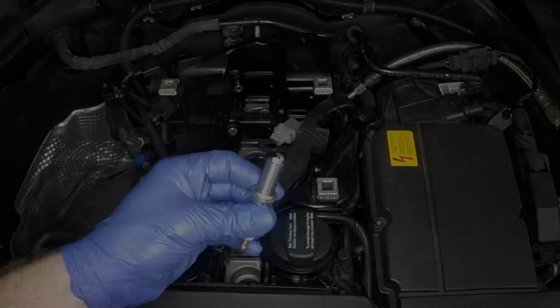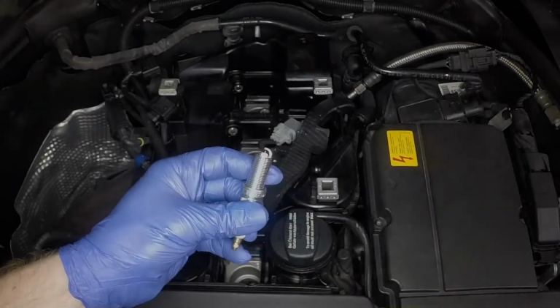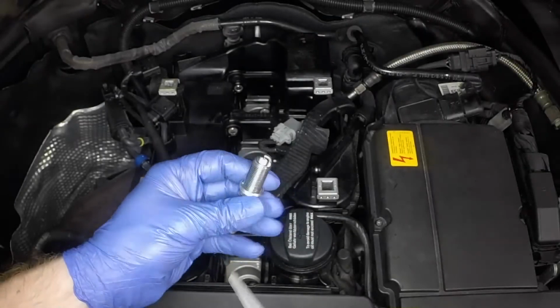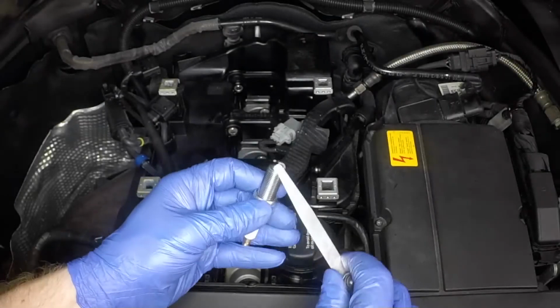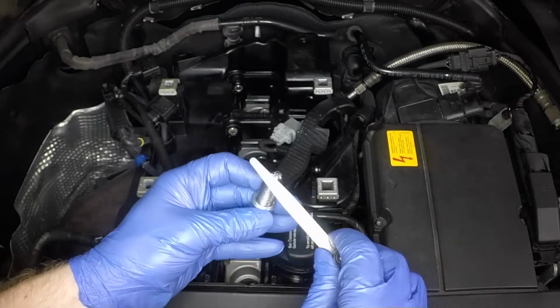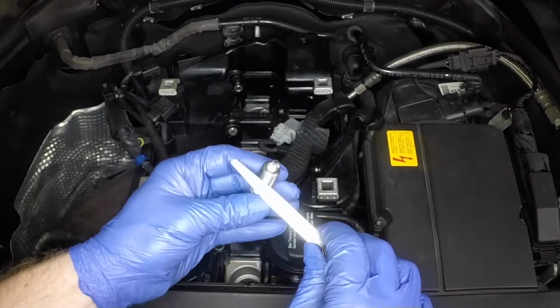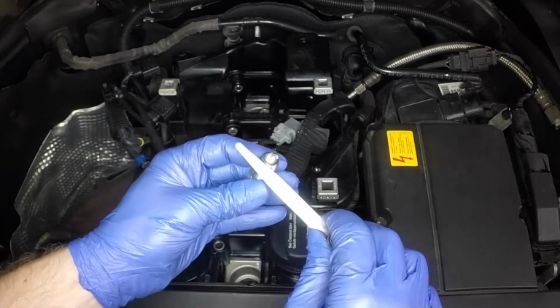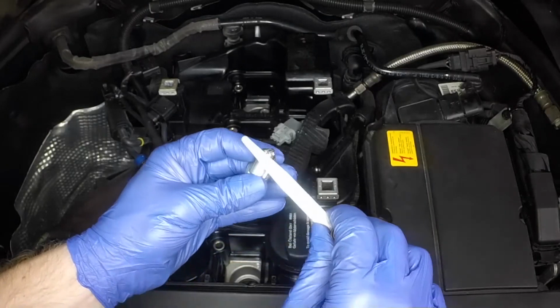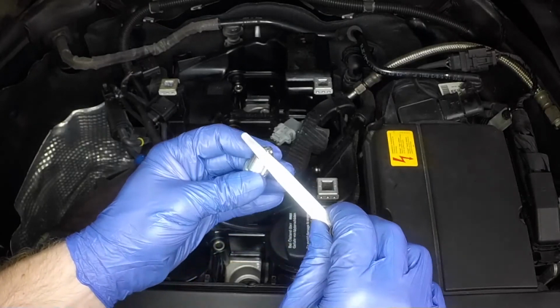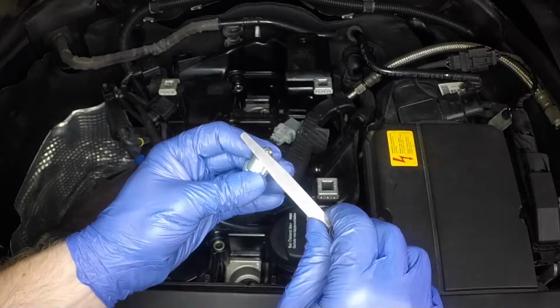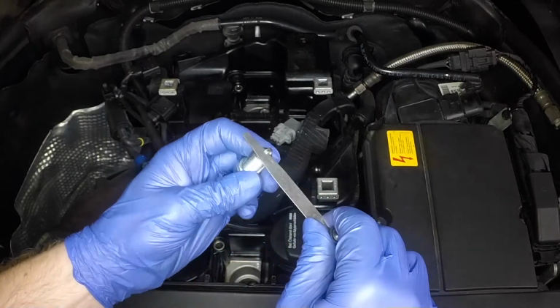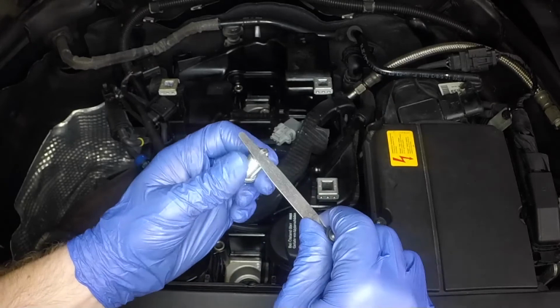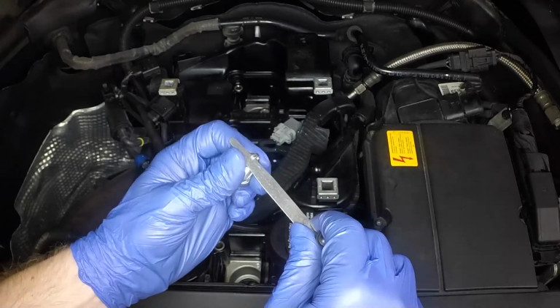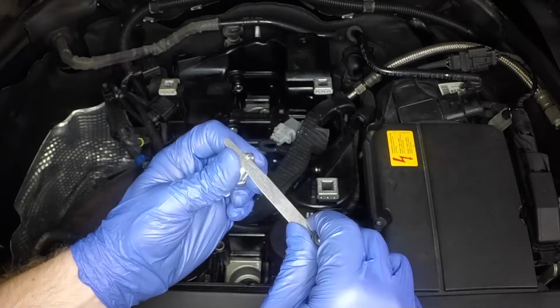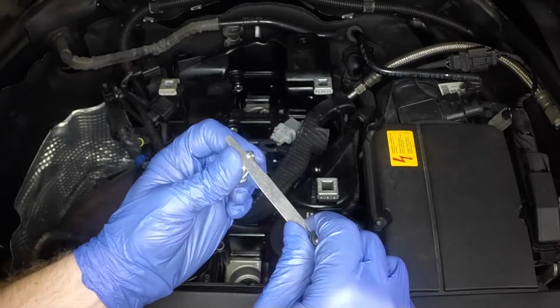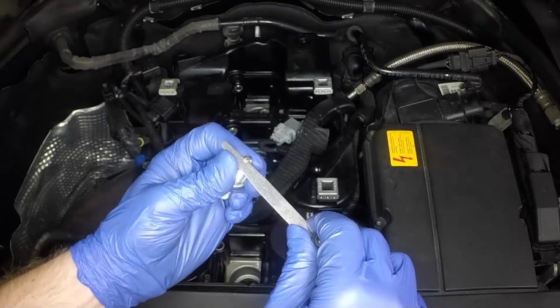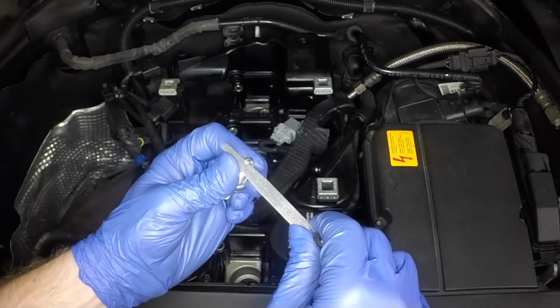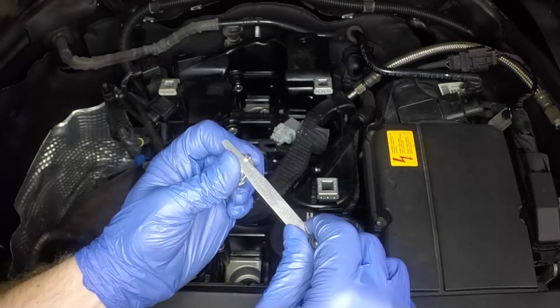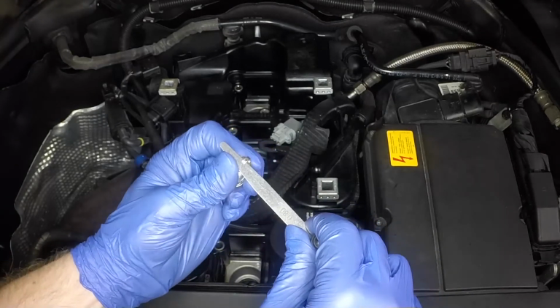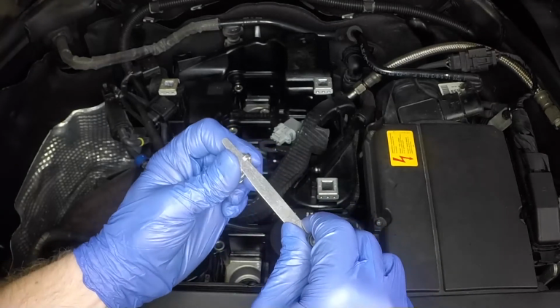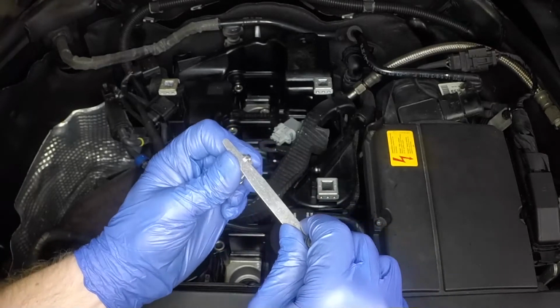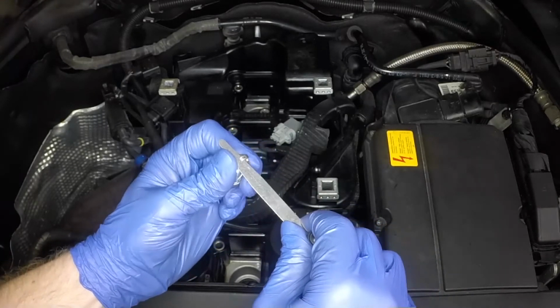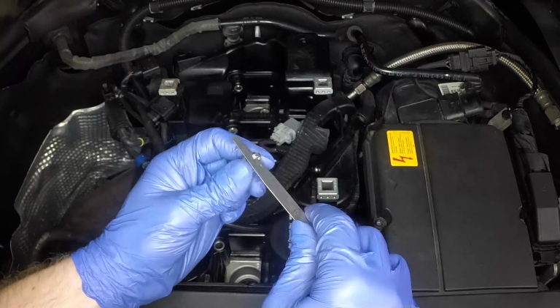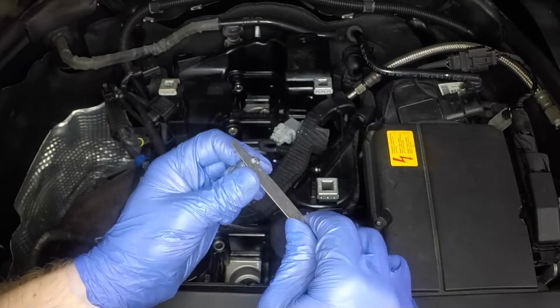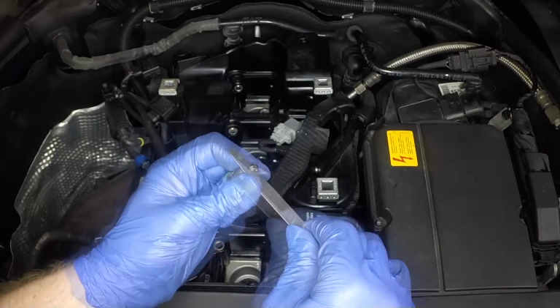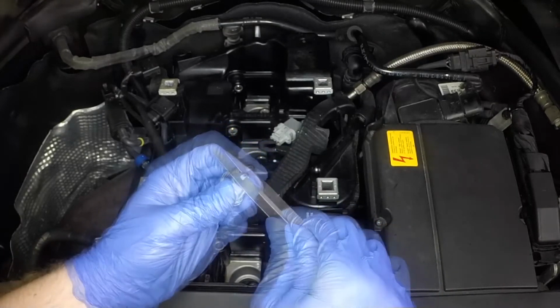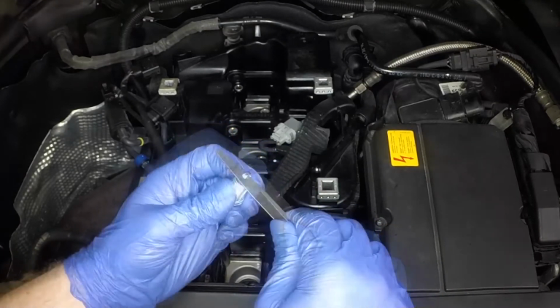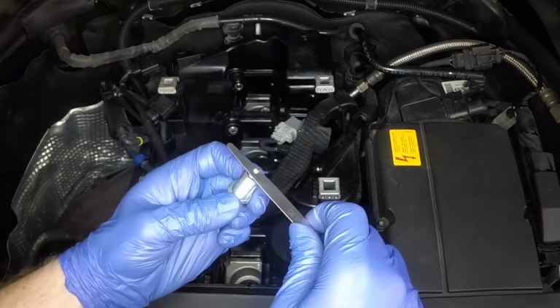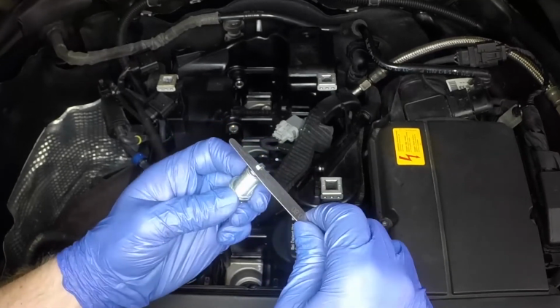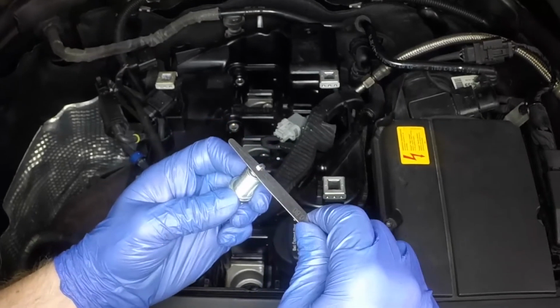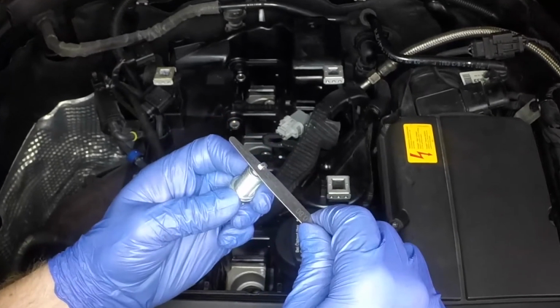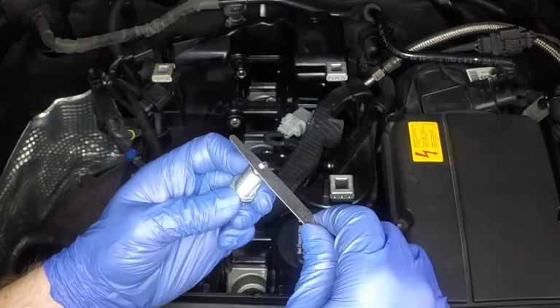Check the spark plug gap and adjust if necessary. Do not attempt to adjust multi-electrode spark plugs.